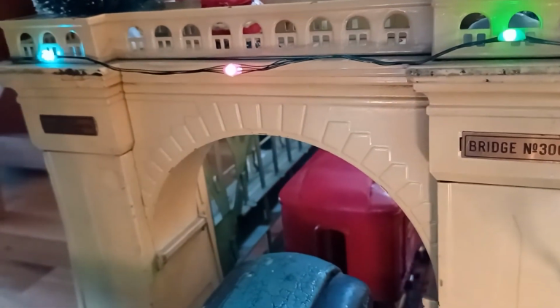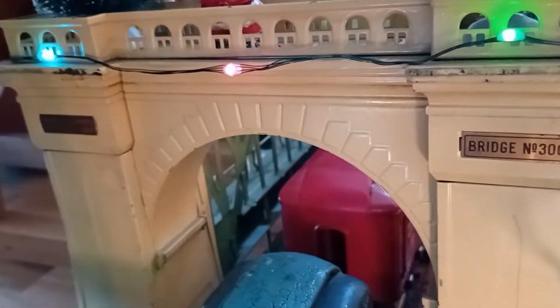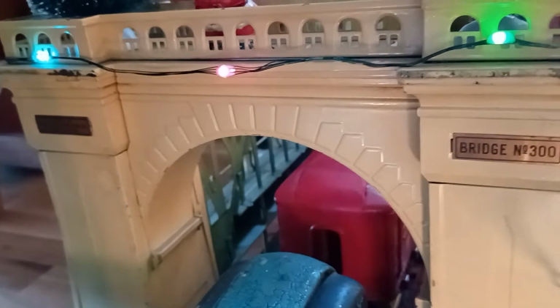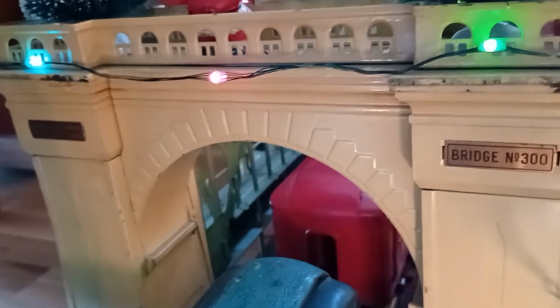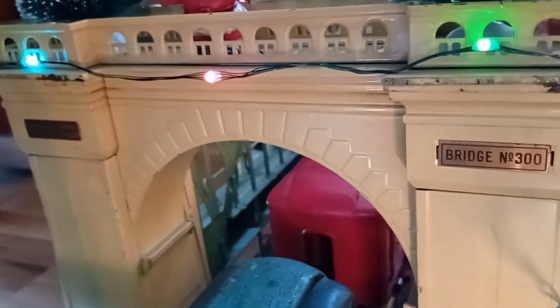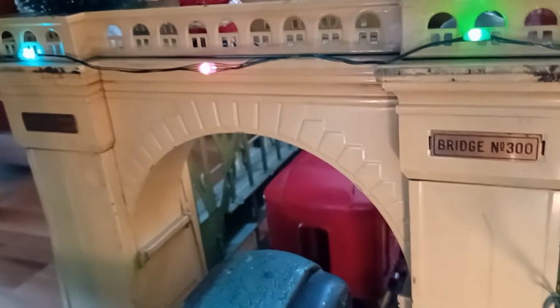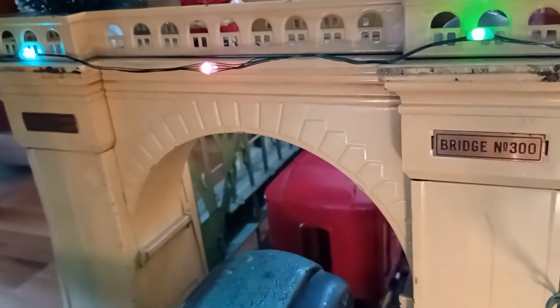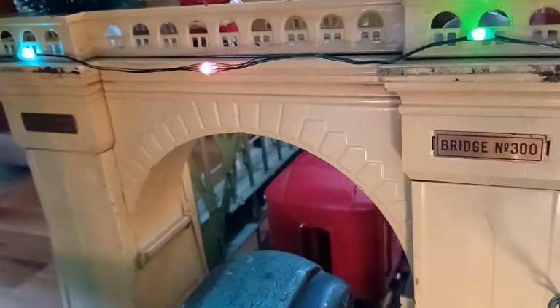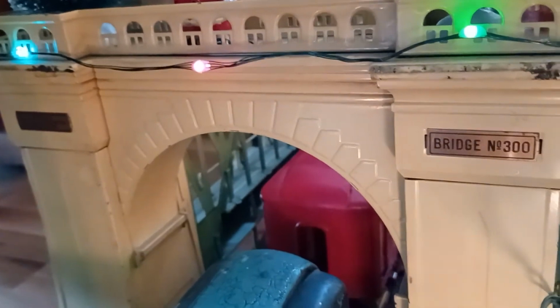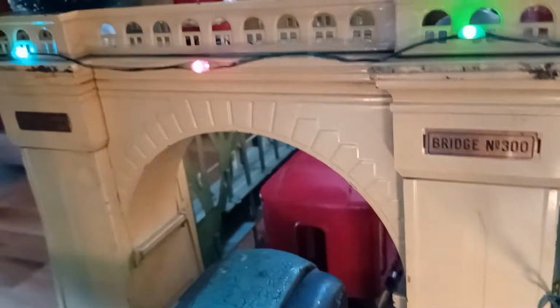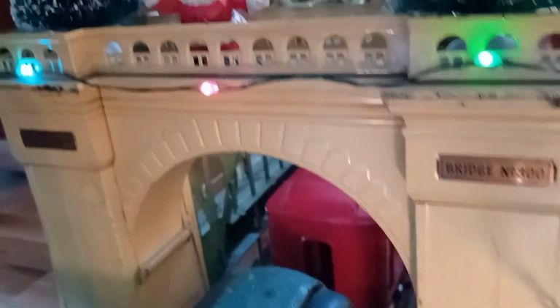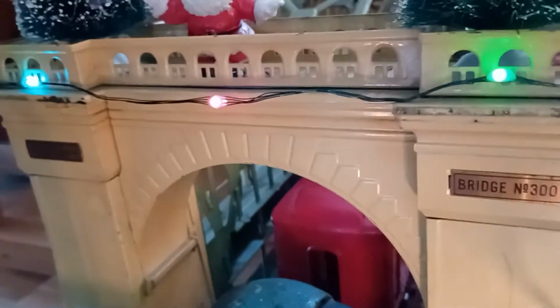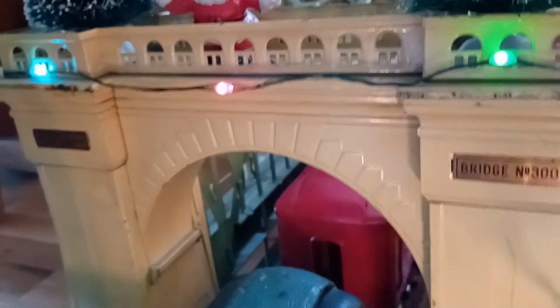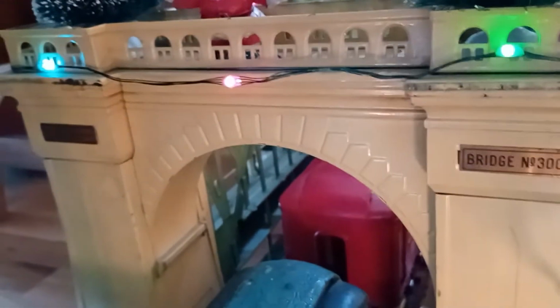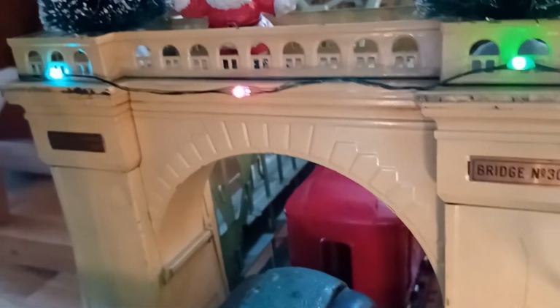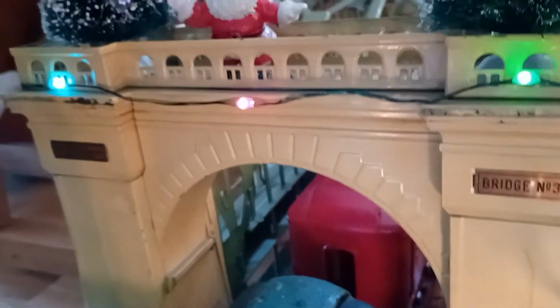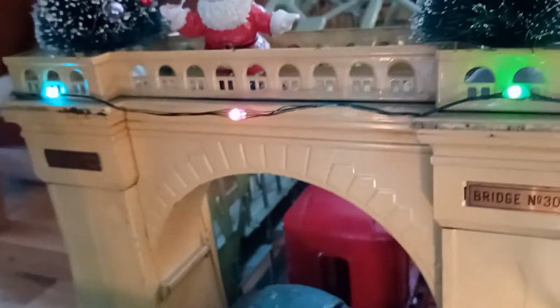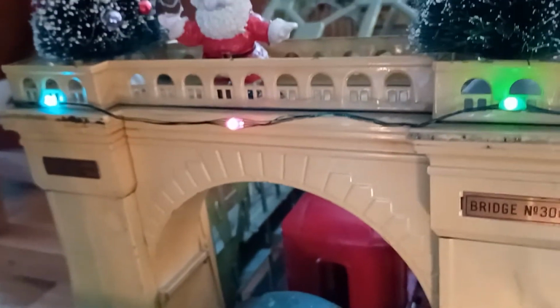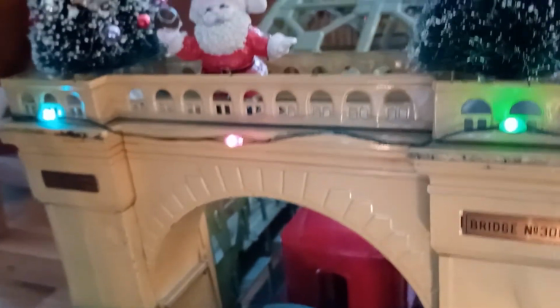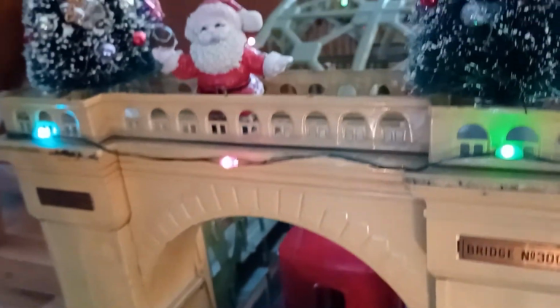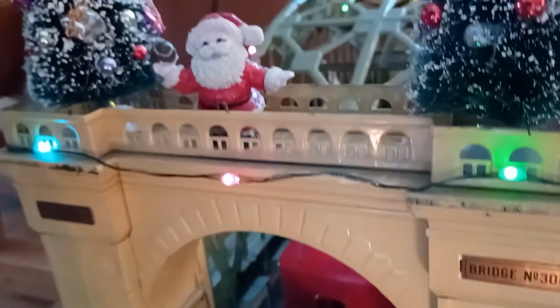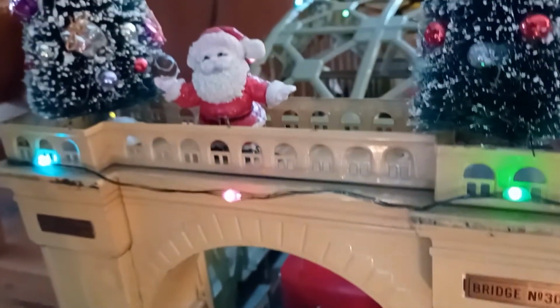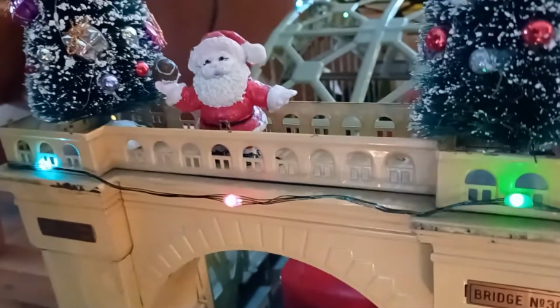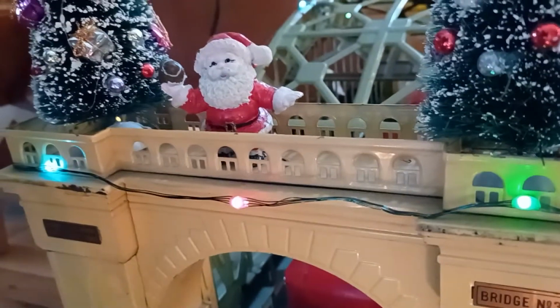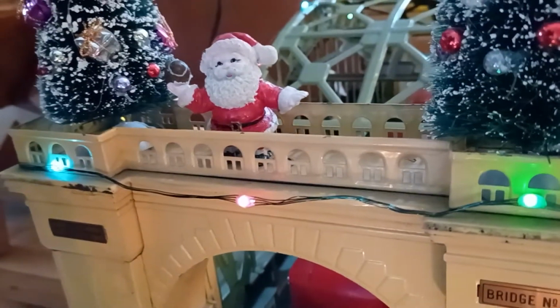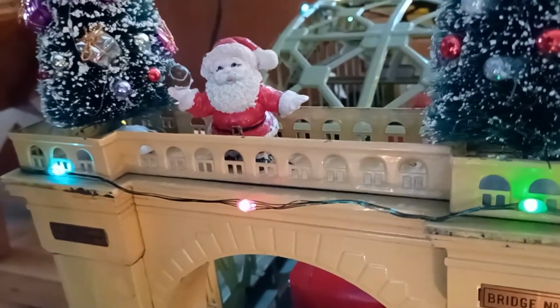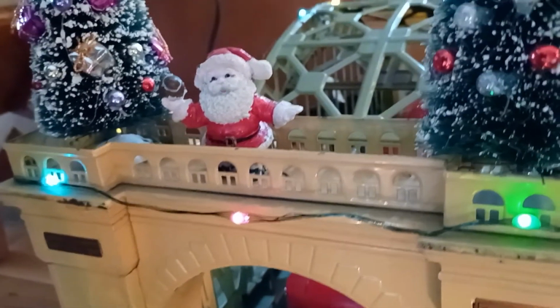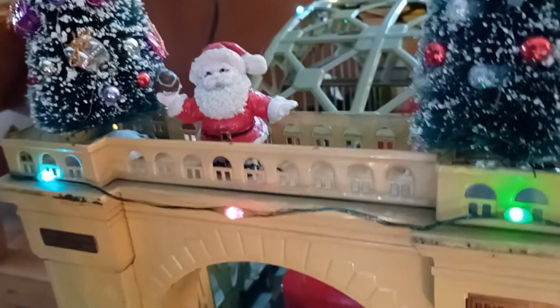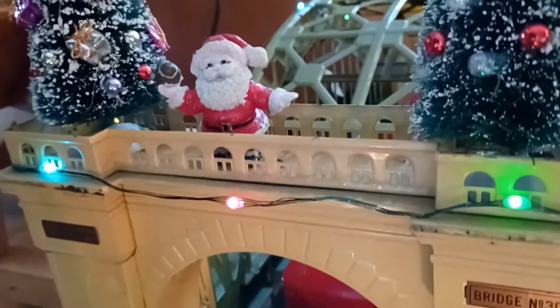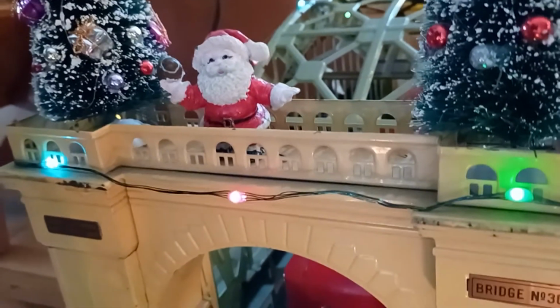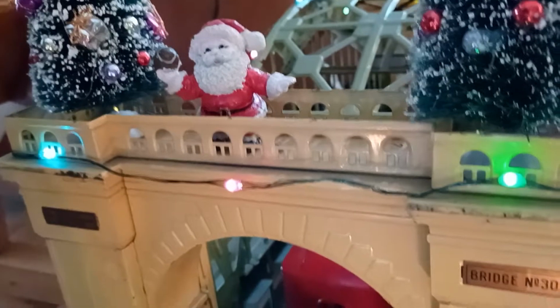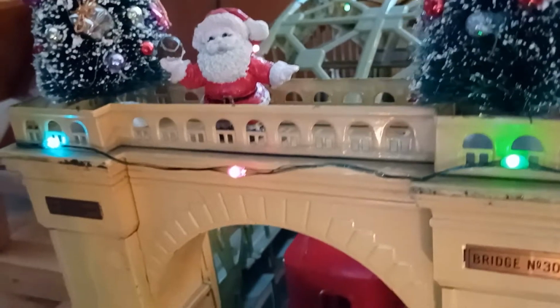Hi everyone. Just wanted to show you some details on my Christmas layout this year.